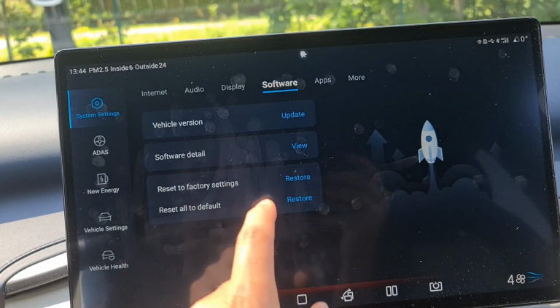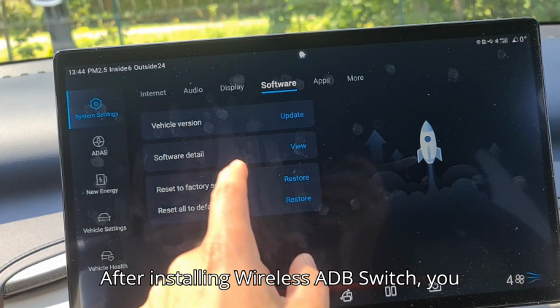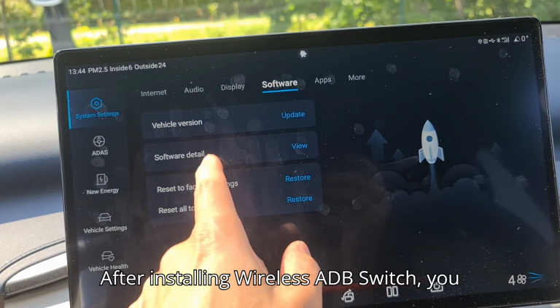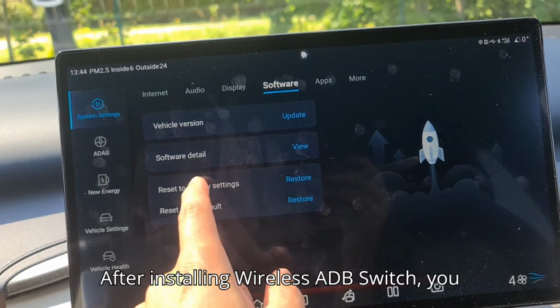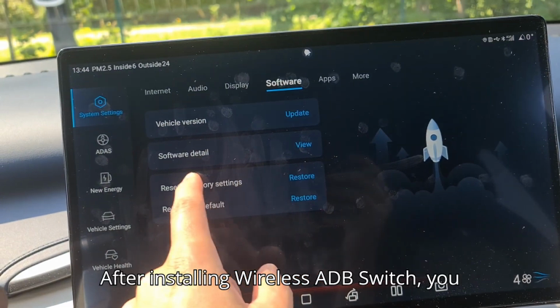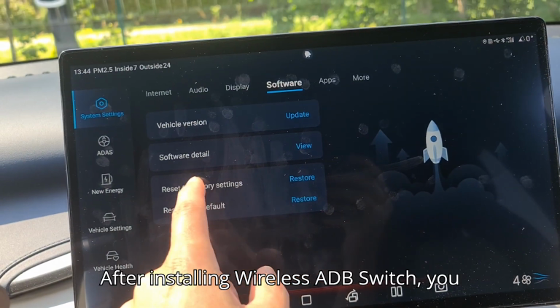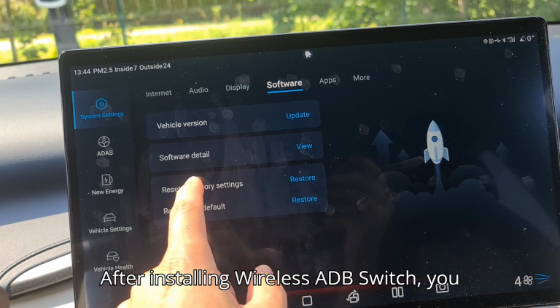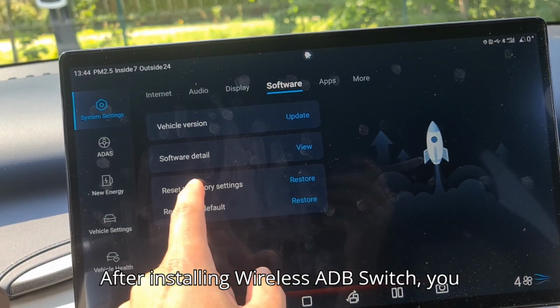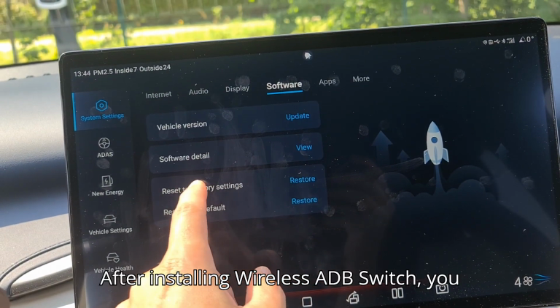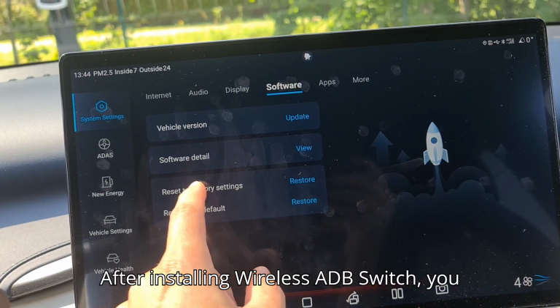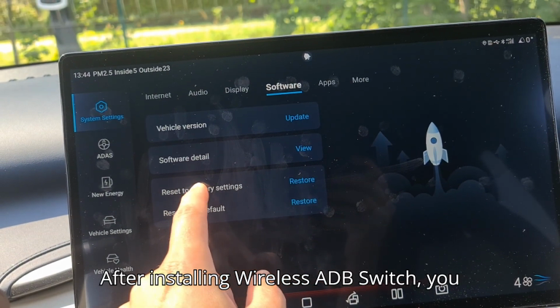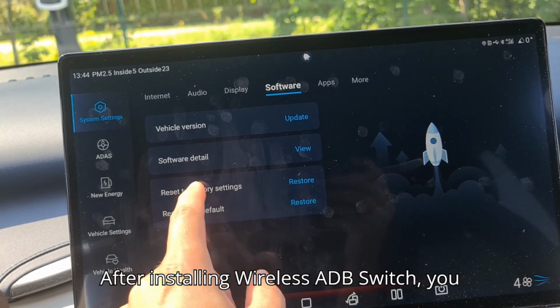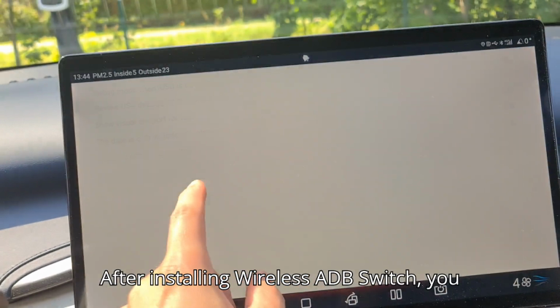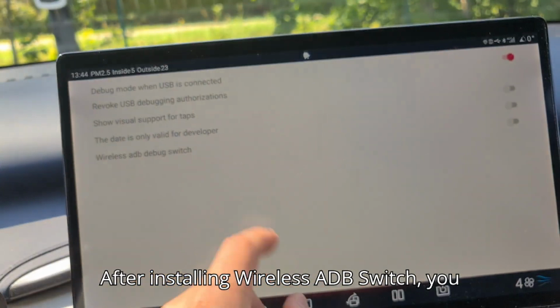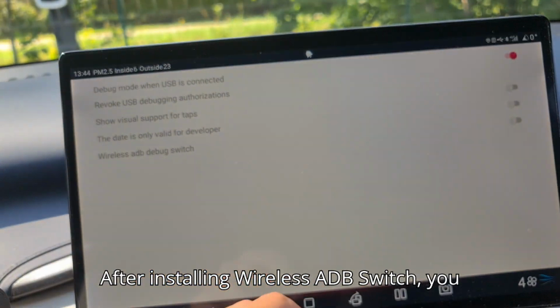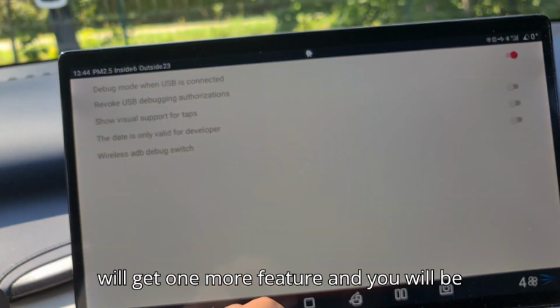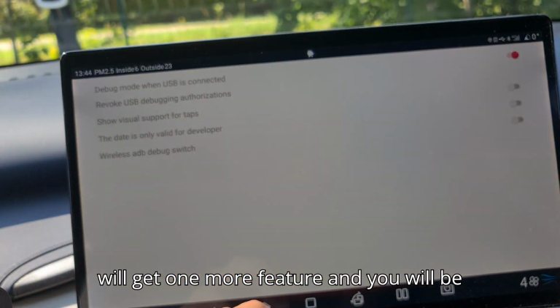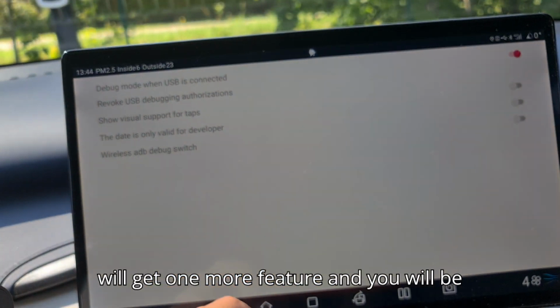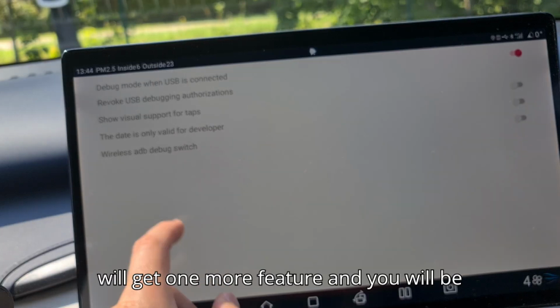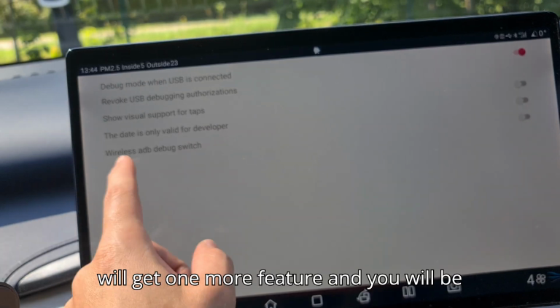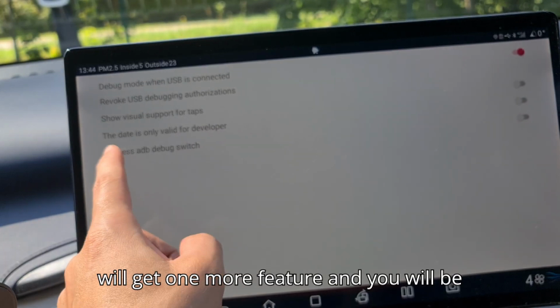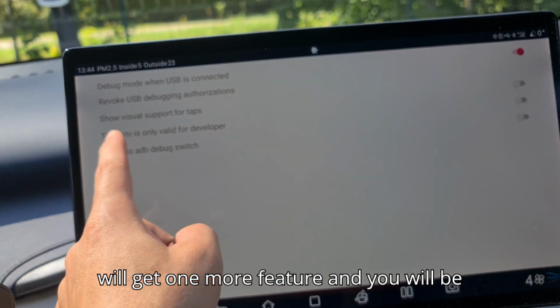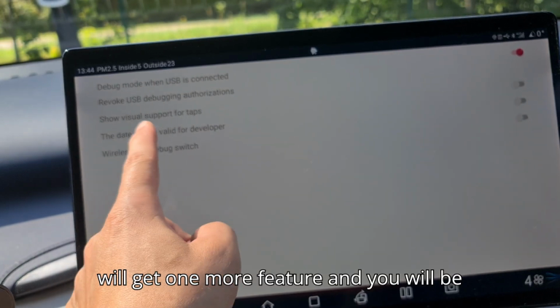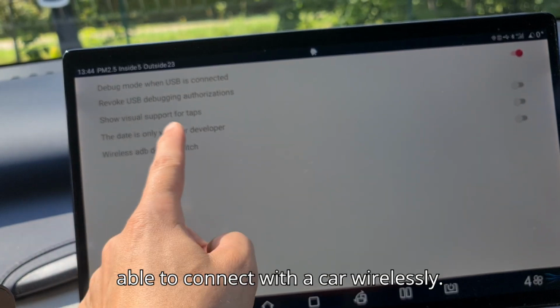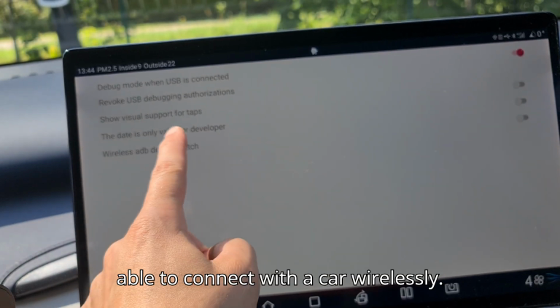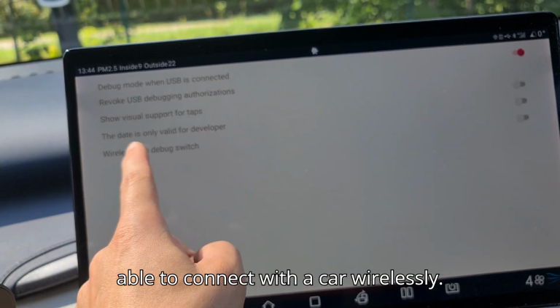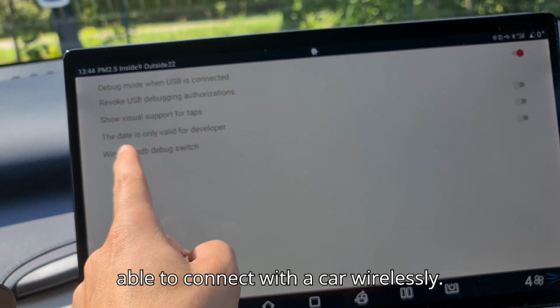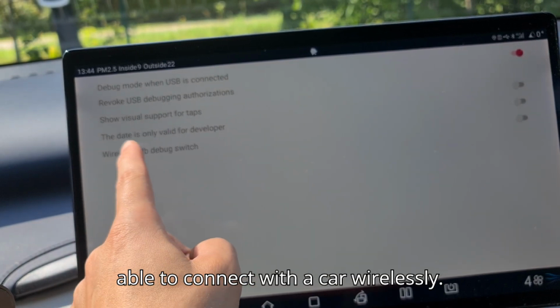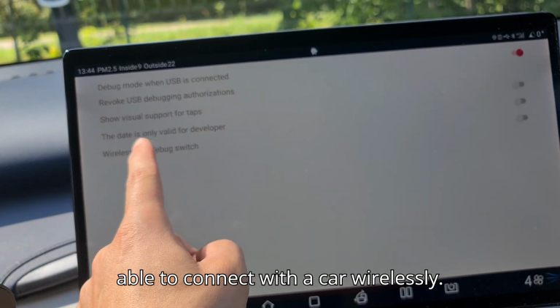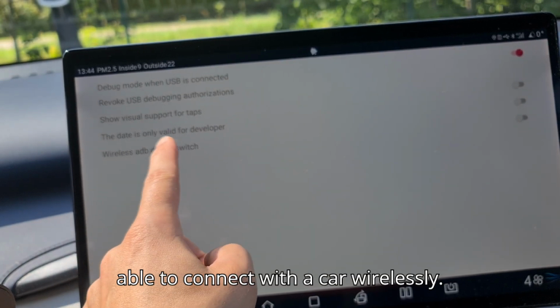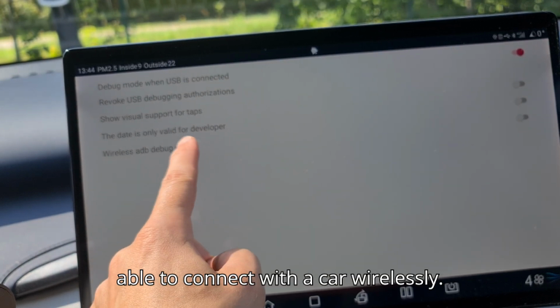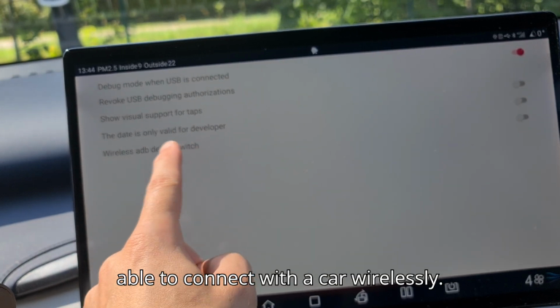After installing the wireless ADB switch, you will get one more feature, and you will be able to connect with the car wirelessly.